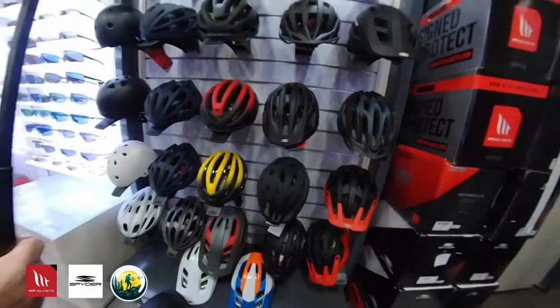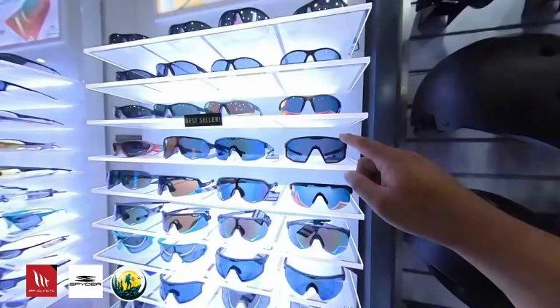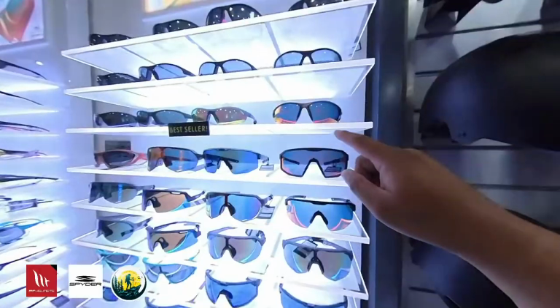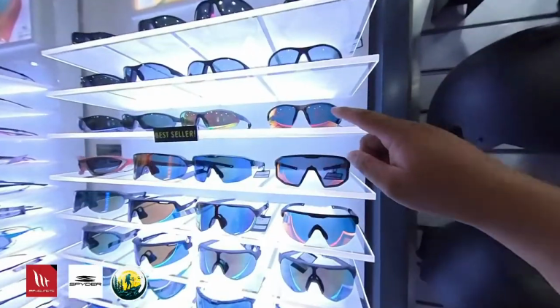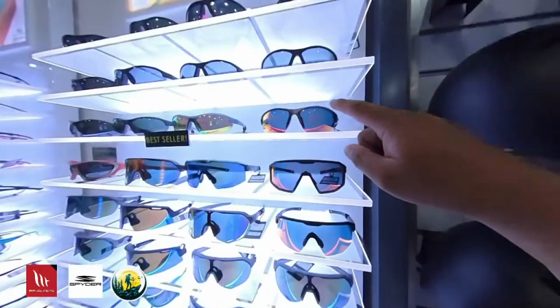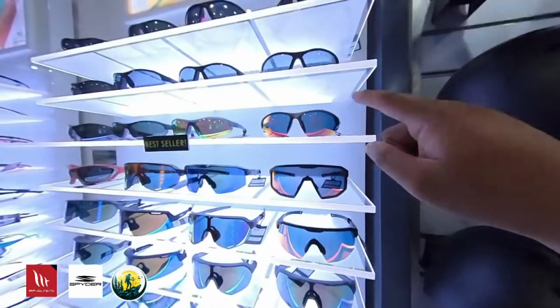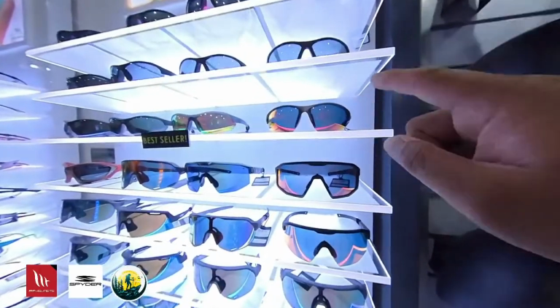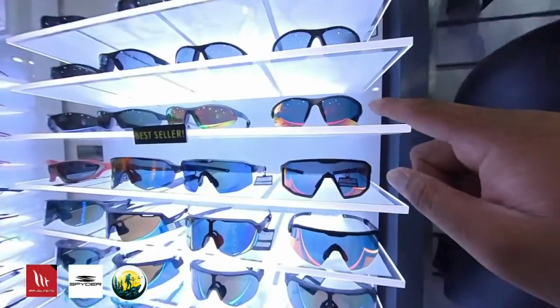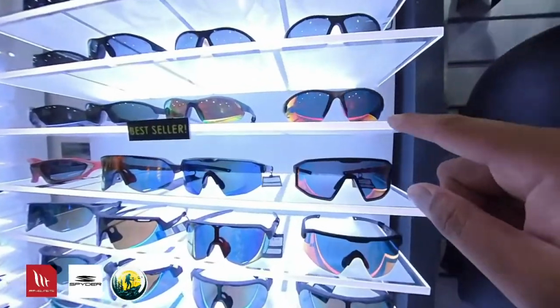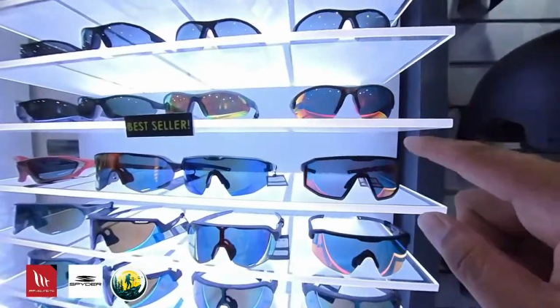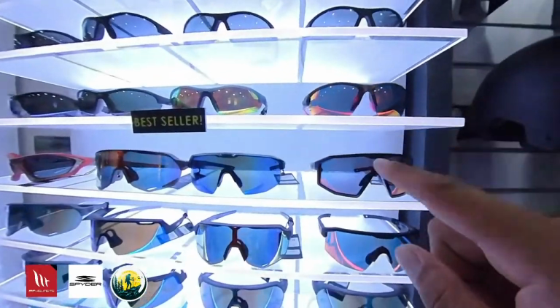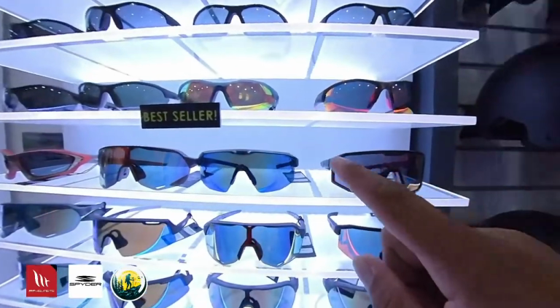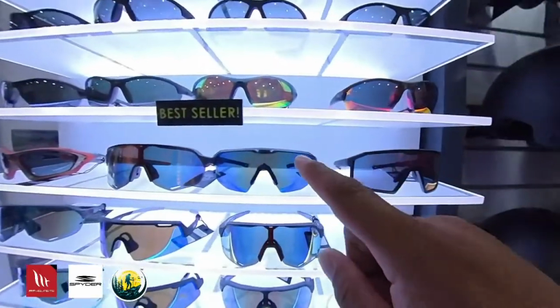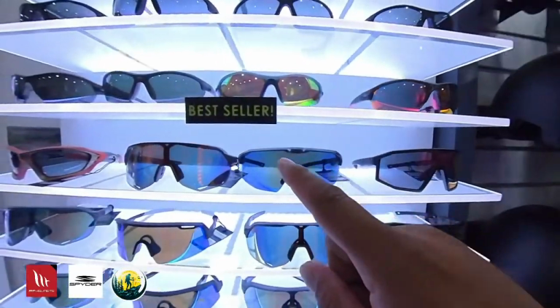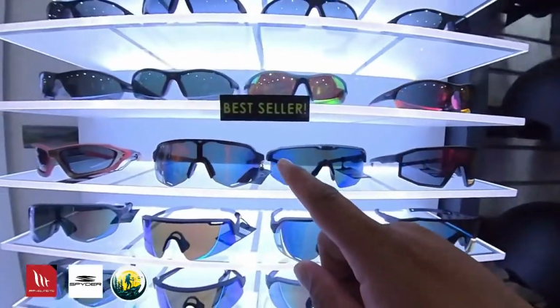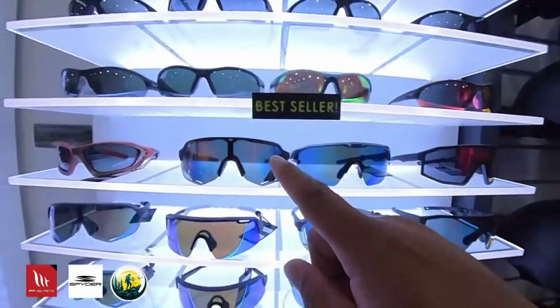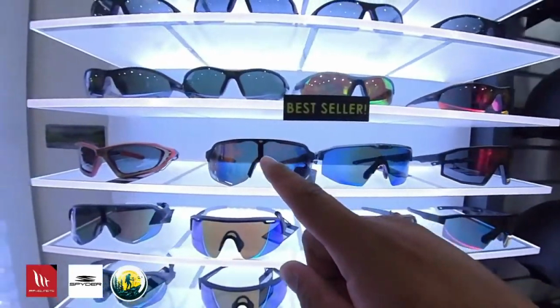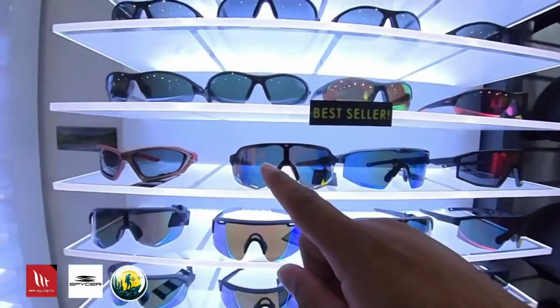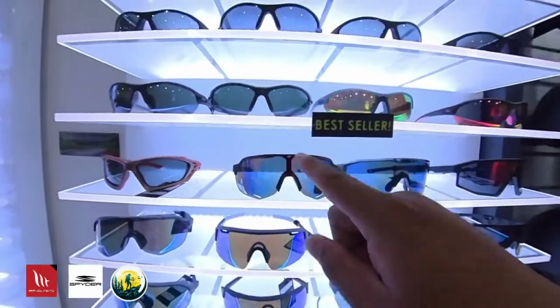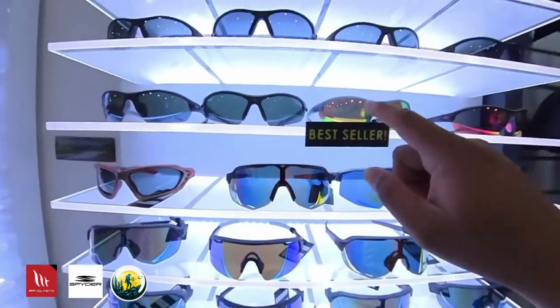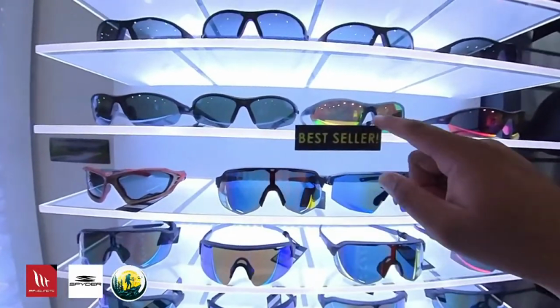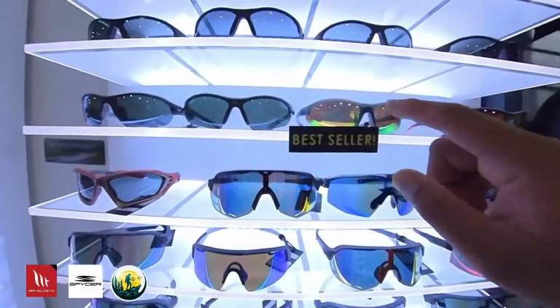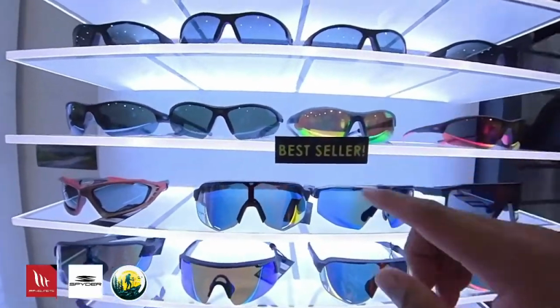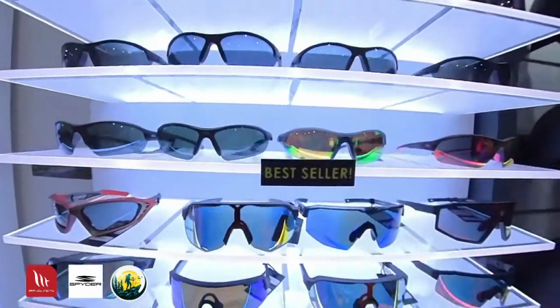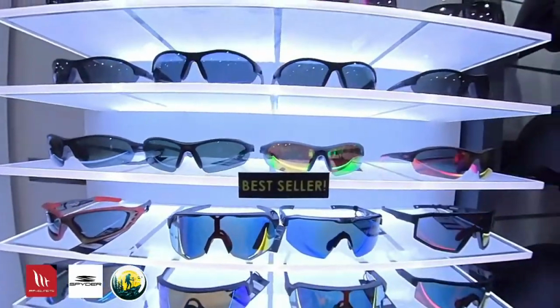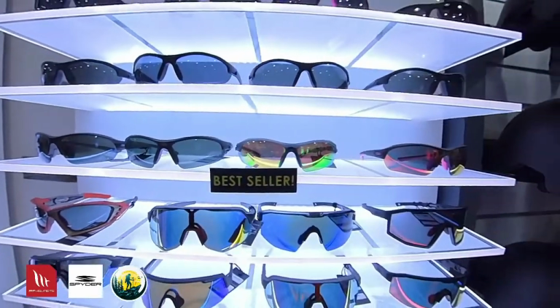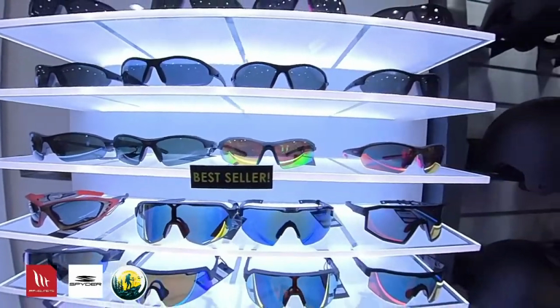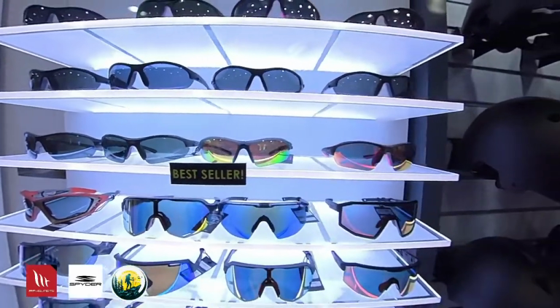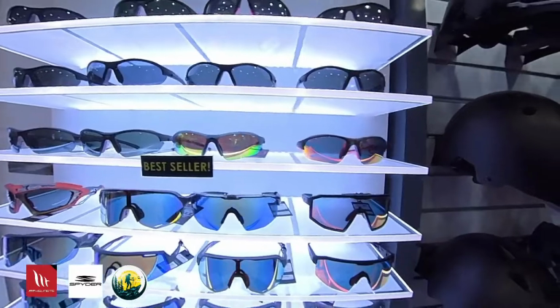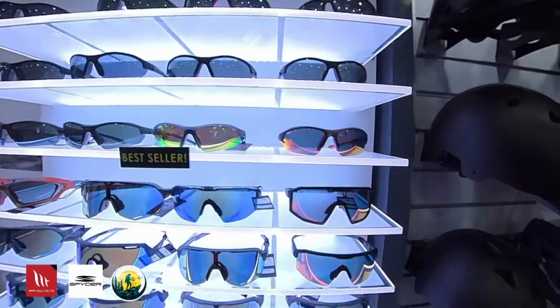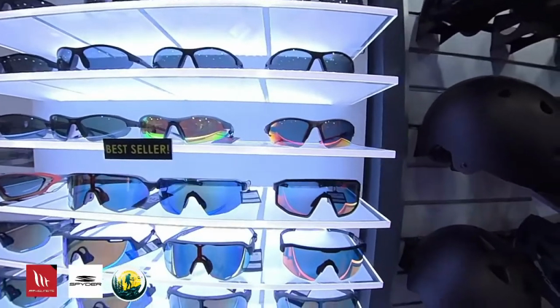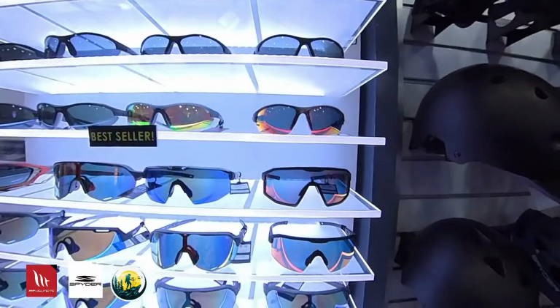Meron din silang mga cycling shades — mga best seller nila. Ang gaganda.